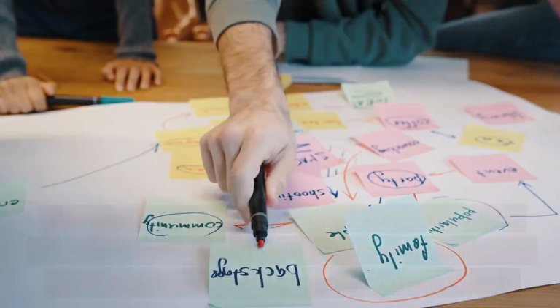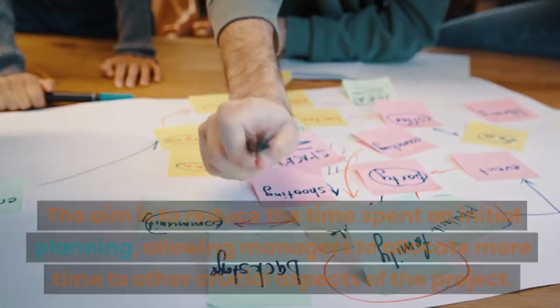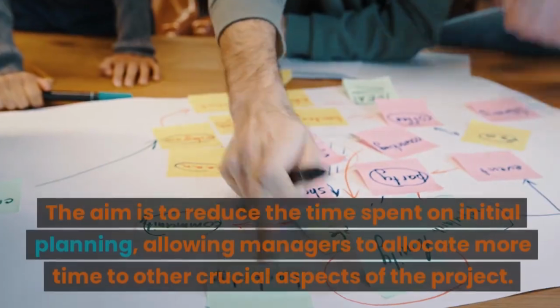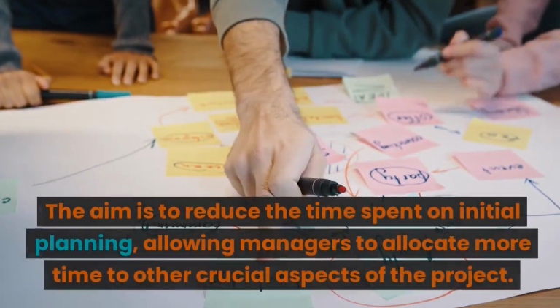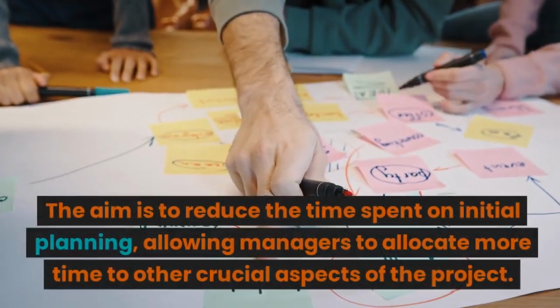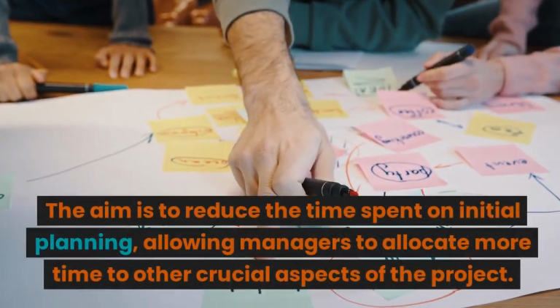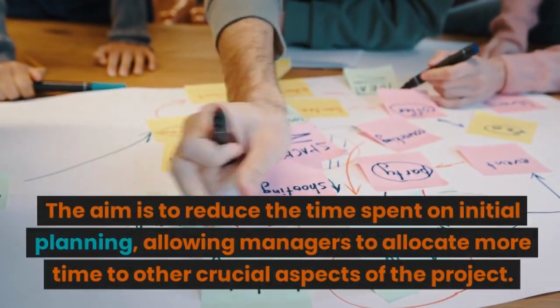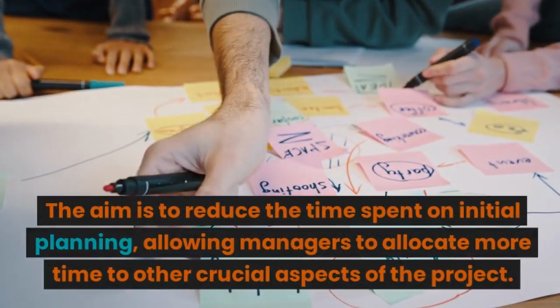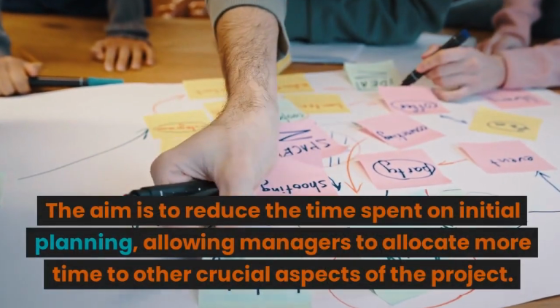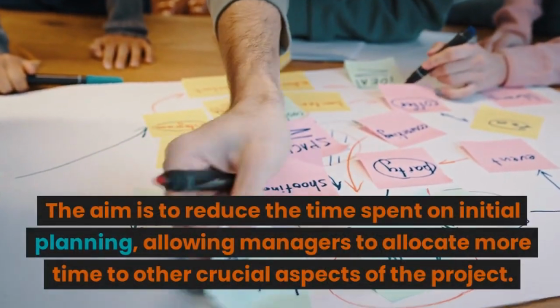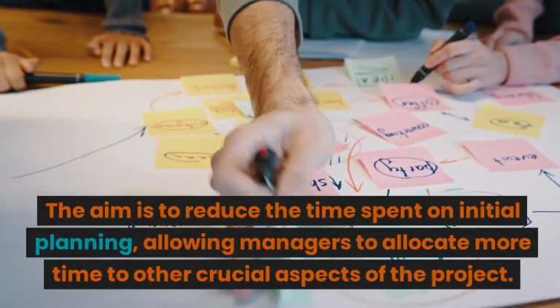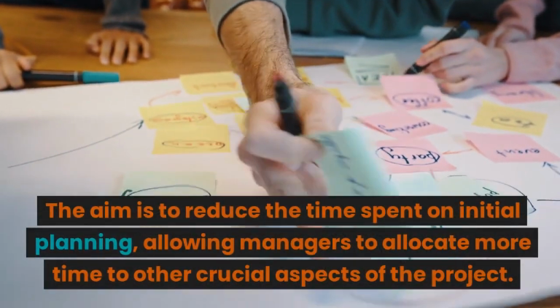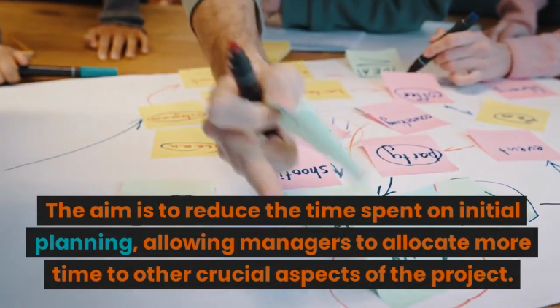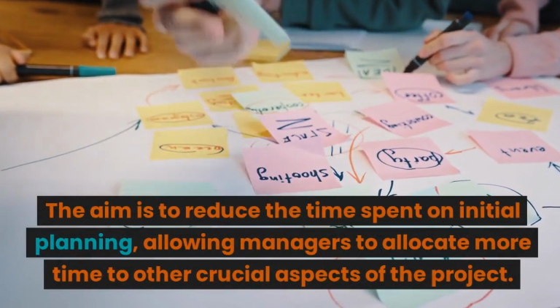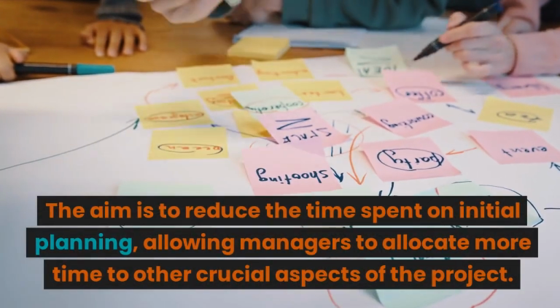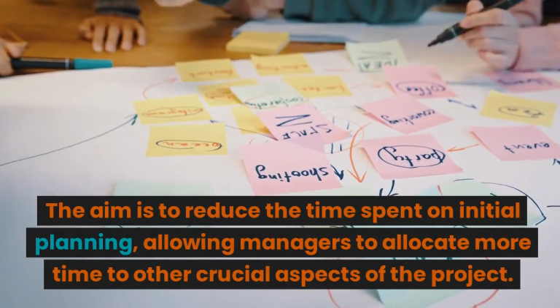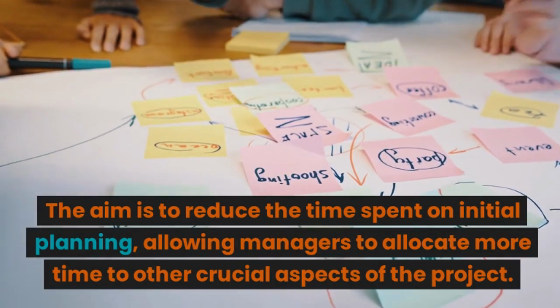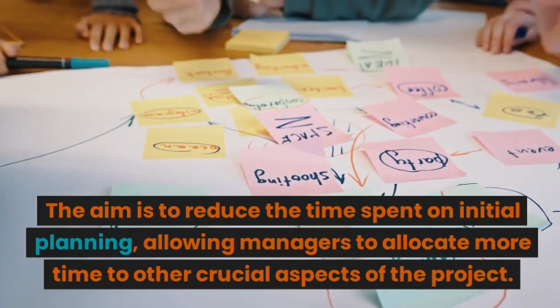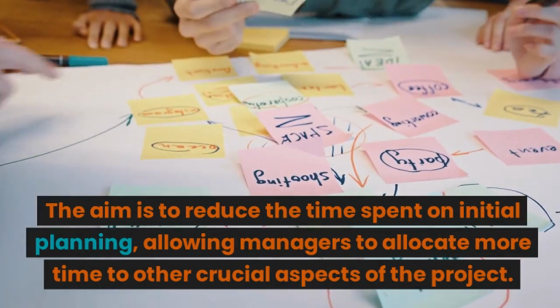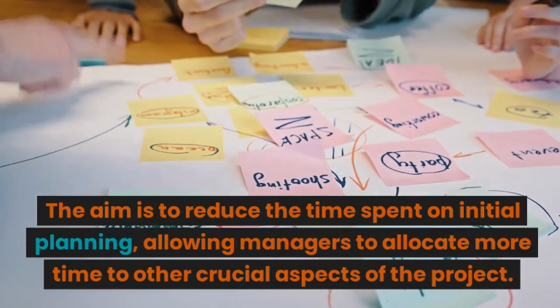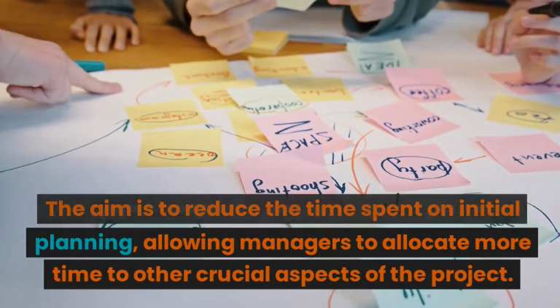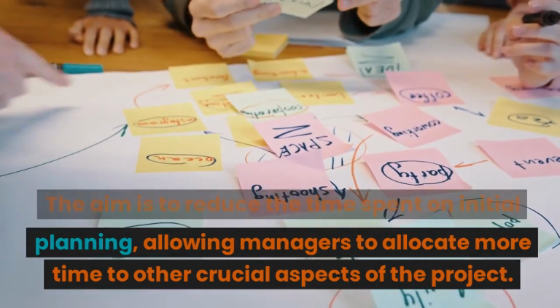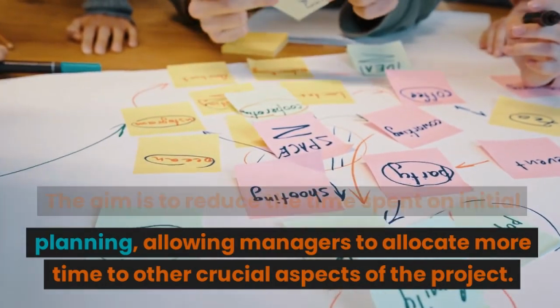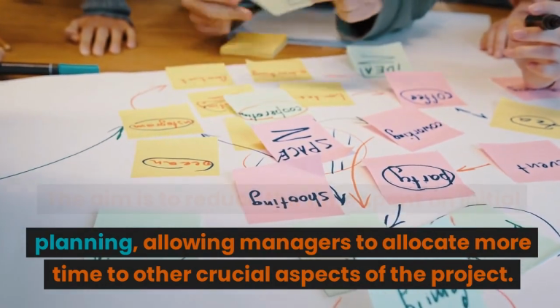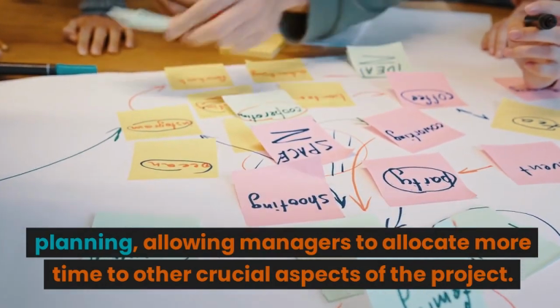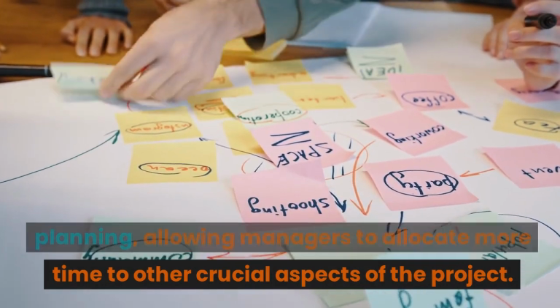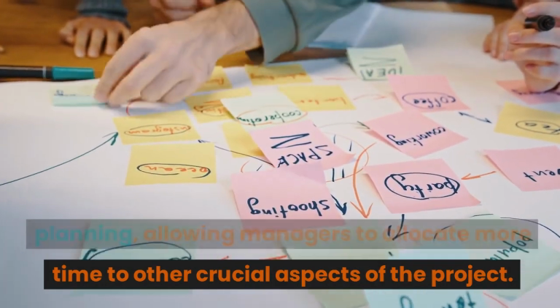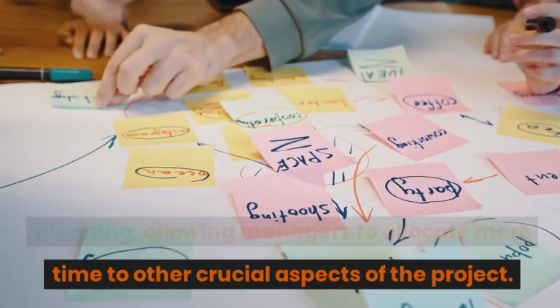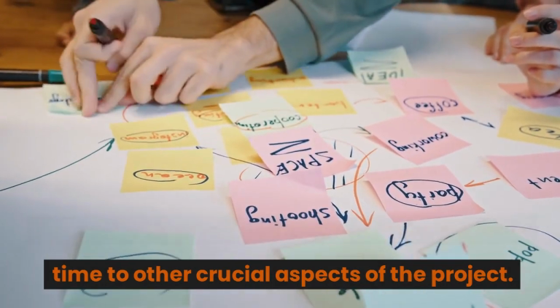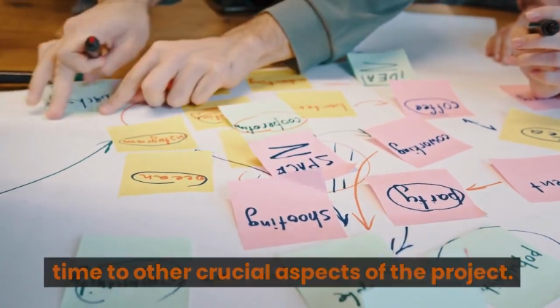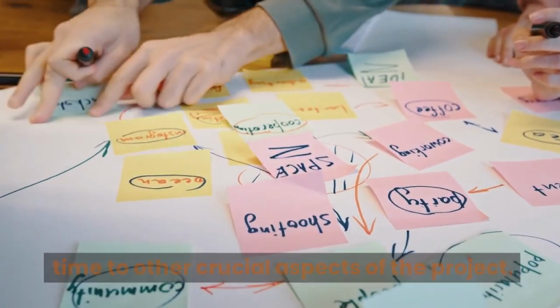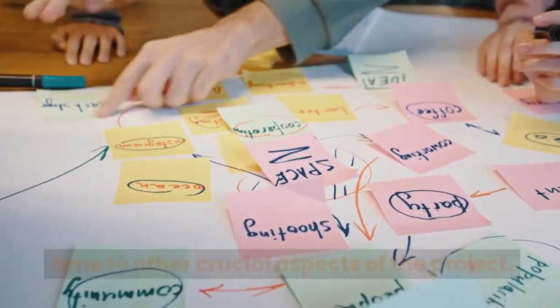The aim is to reduce the time spent on initial planning, allowing managers to allocate more time to other crucial aspects of the project.